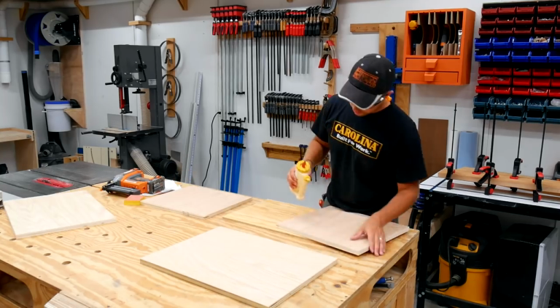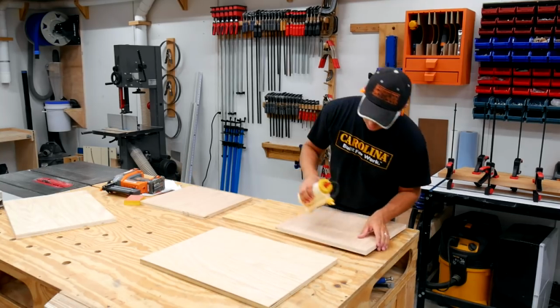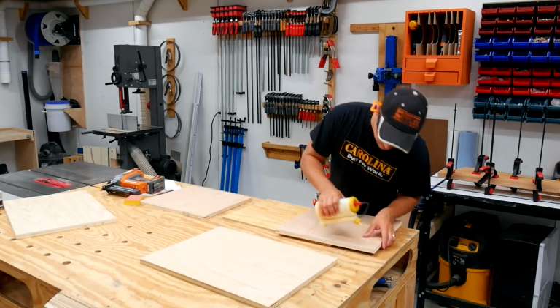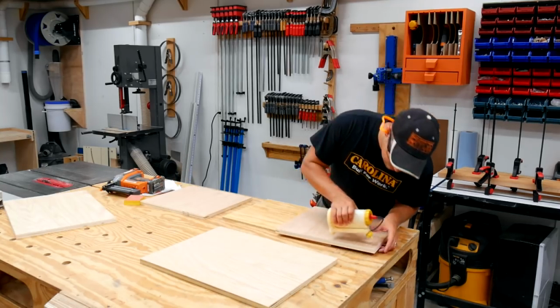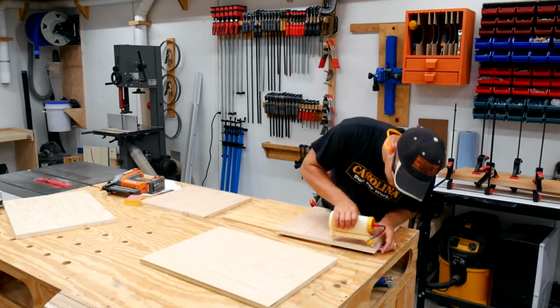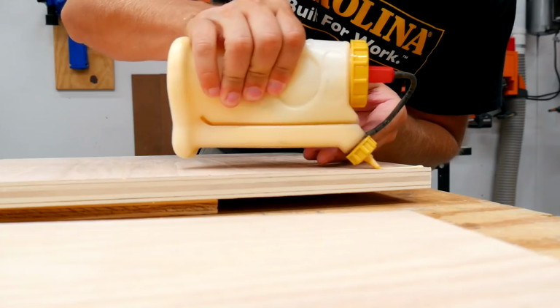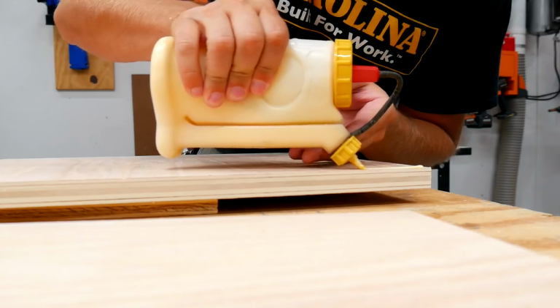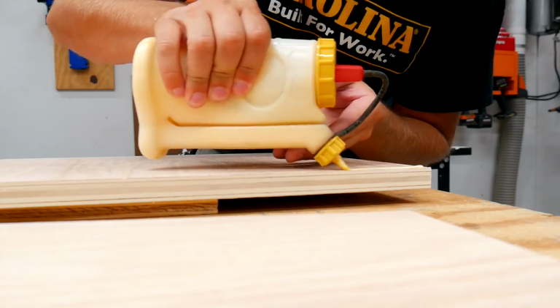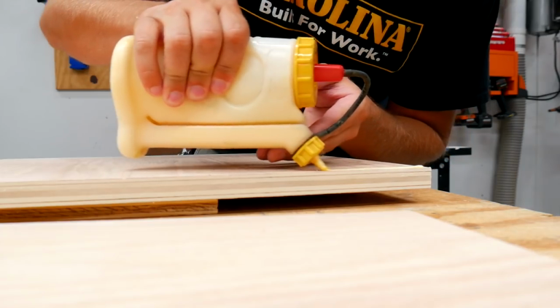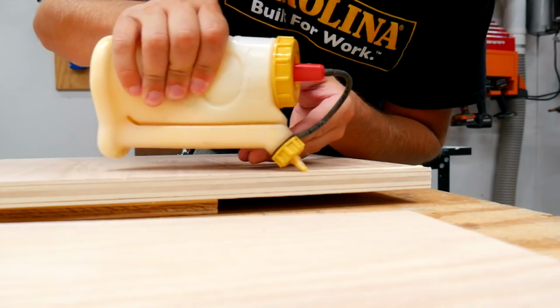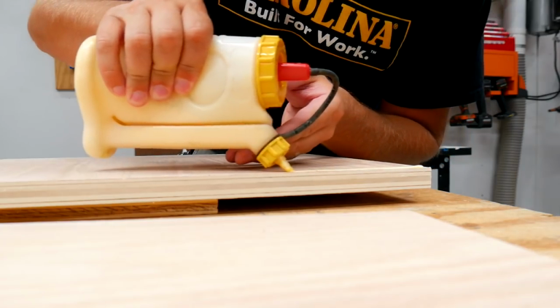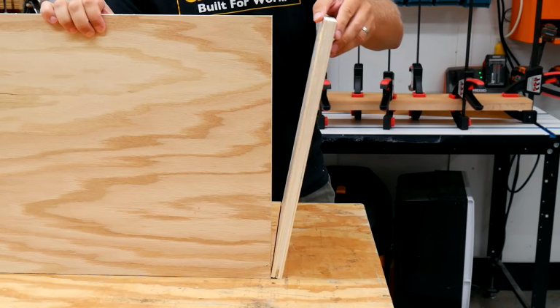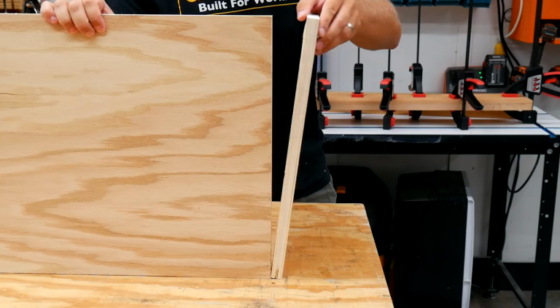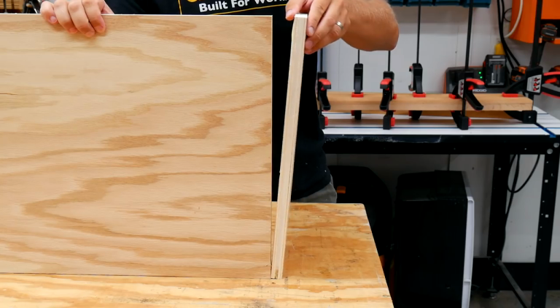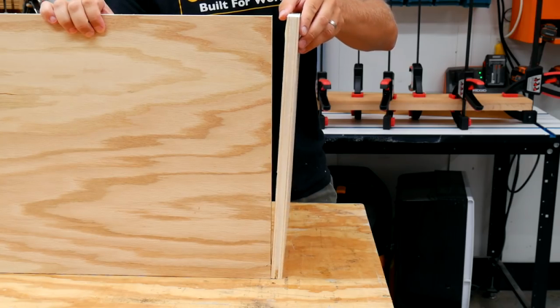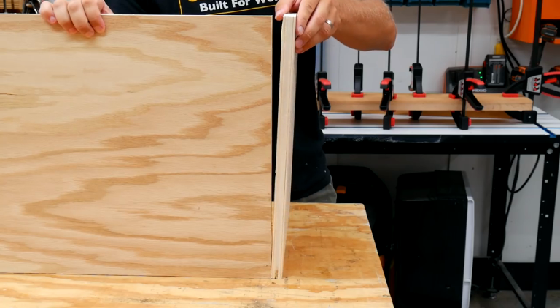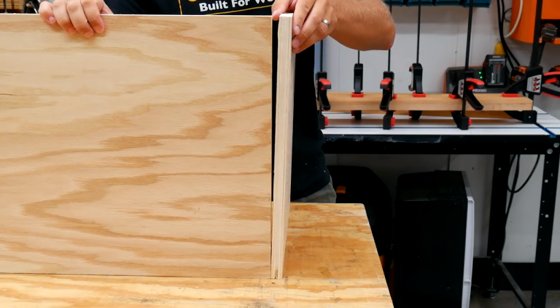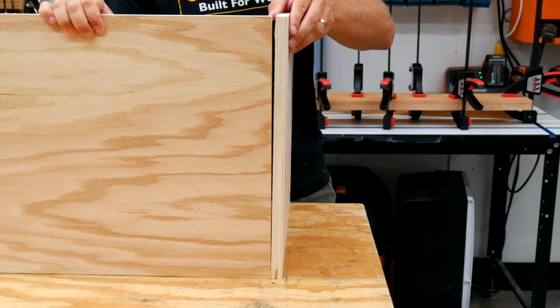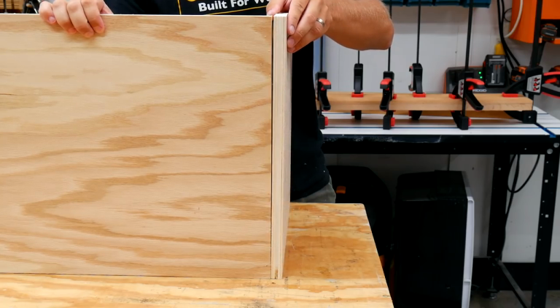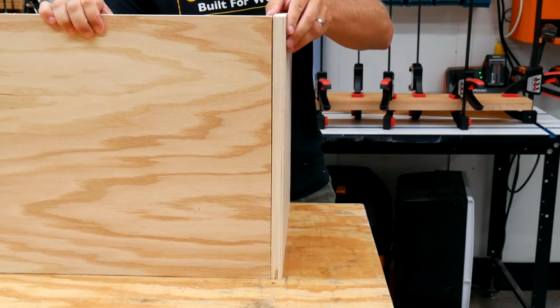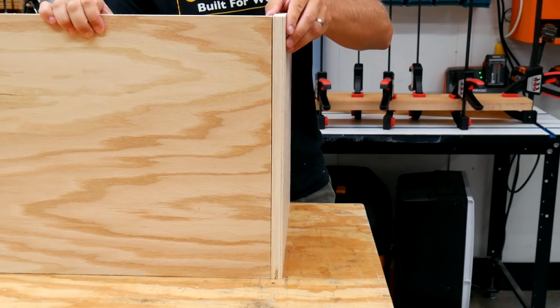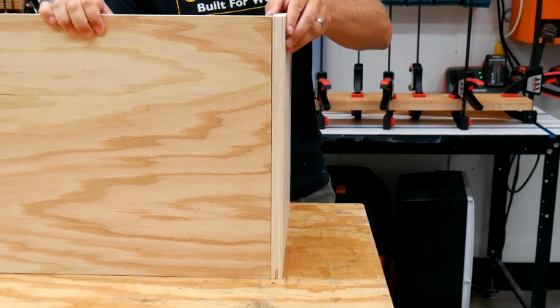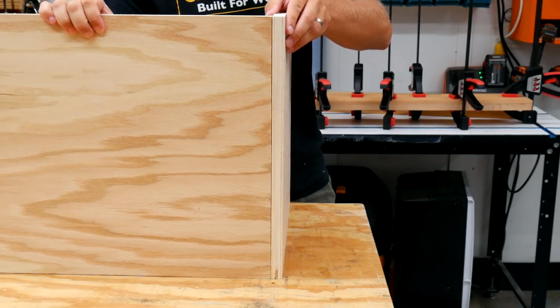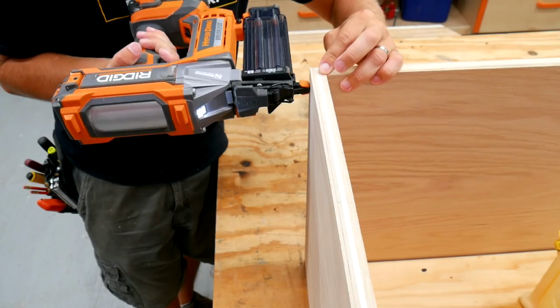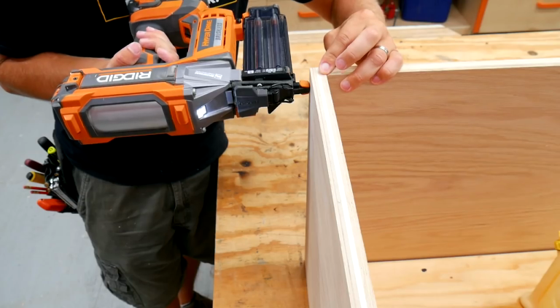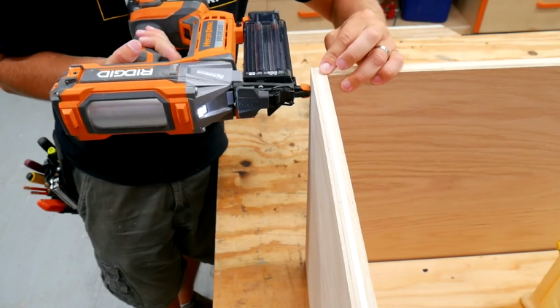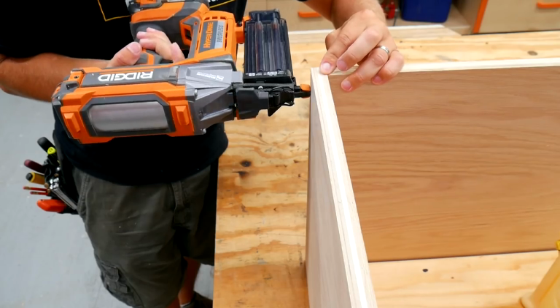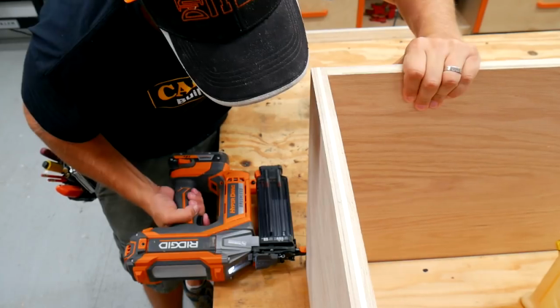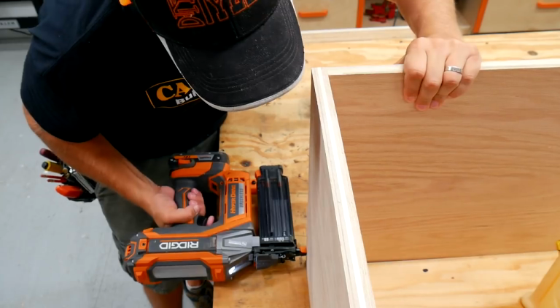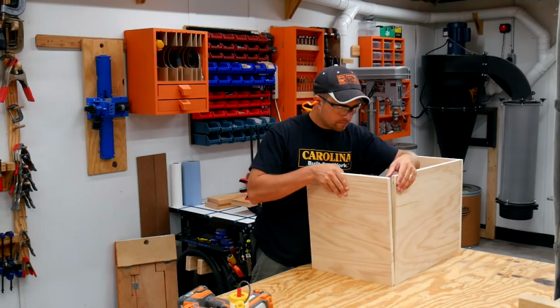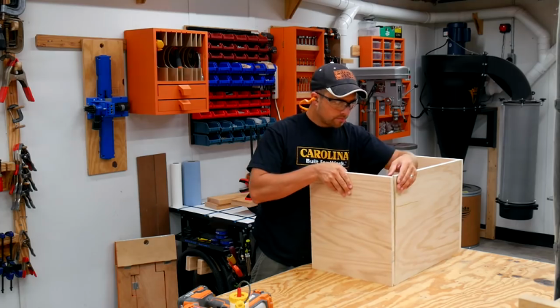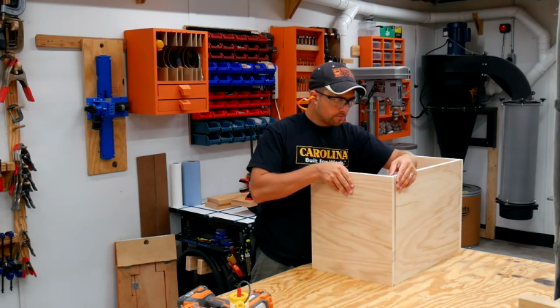I'll cut up a bunch of three-quarter inch scrap plywood to make up the box and assemble that using wood glue and brad nails.